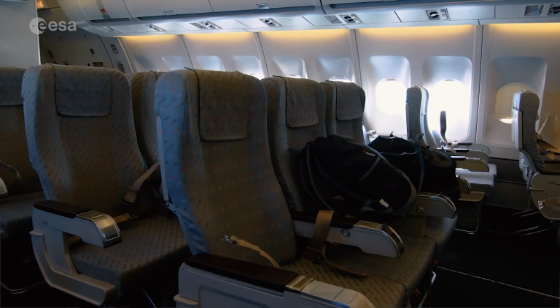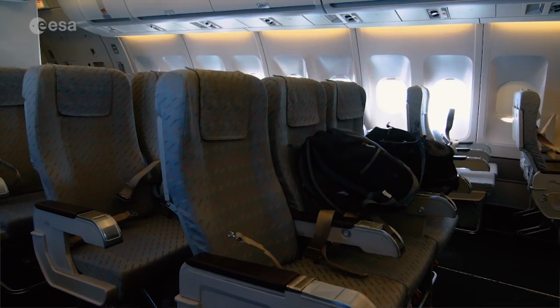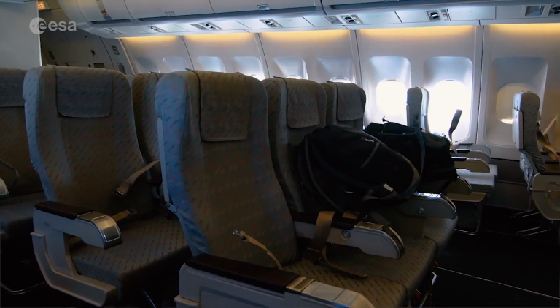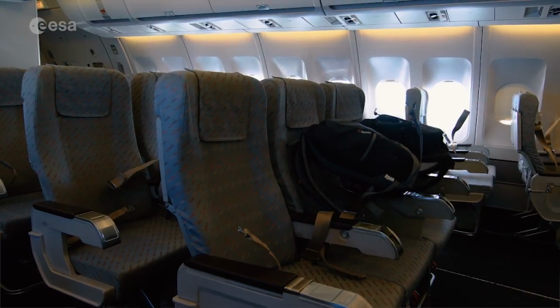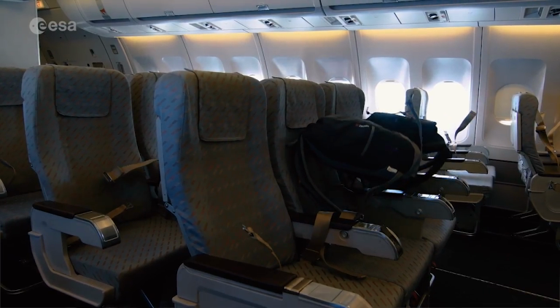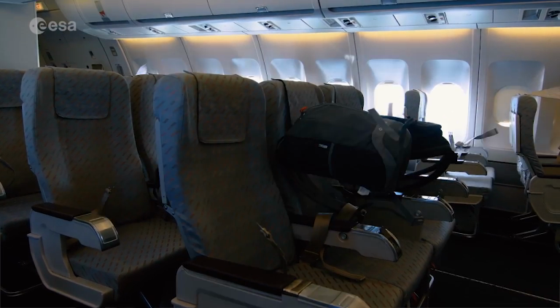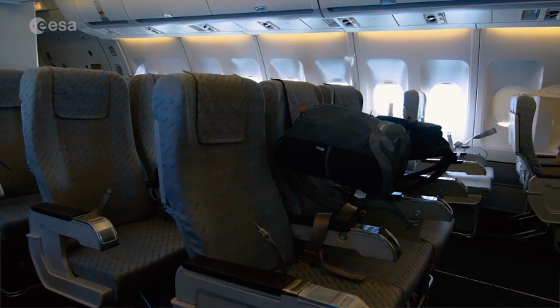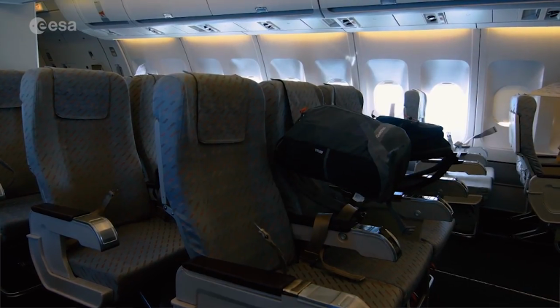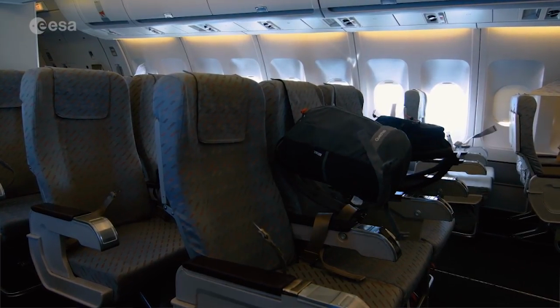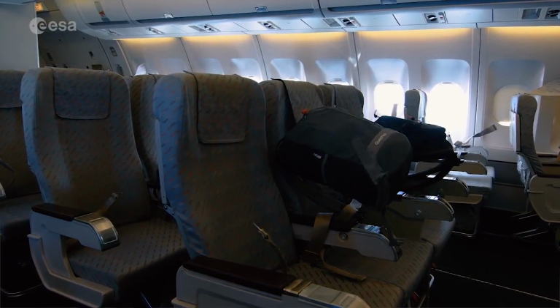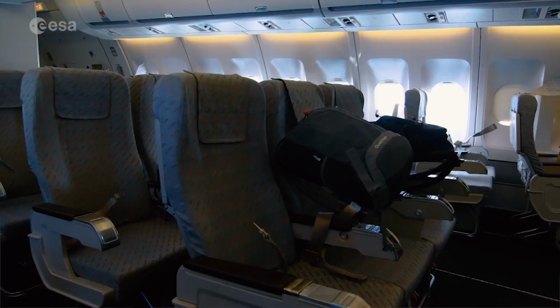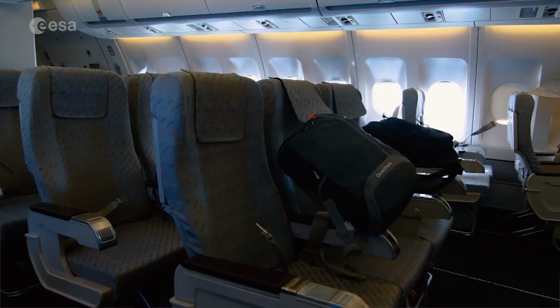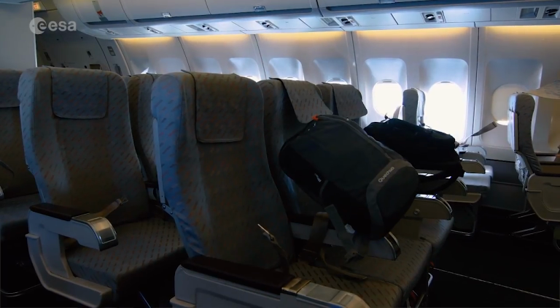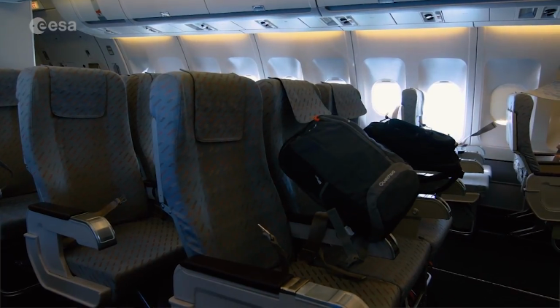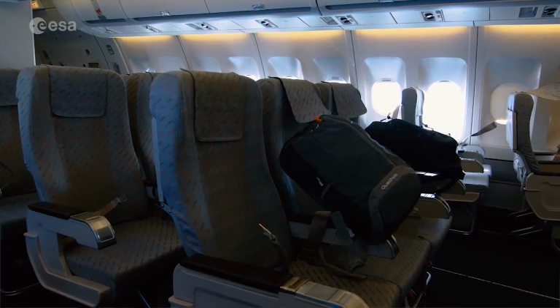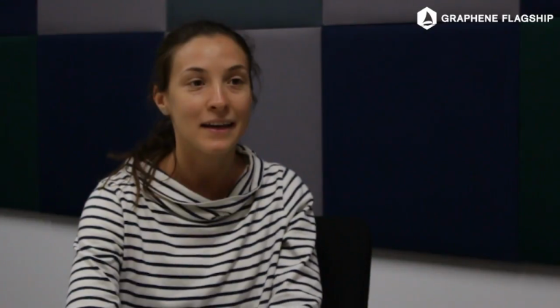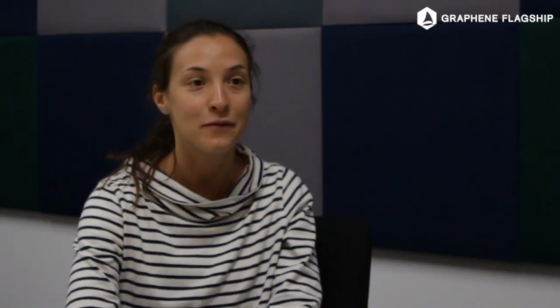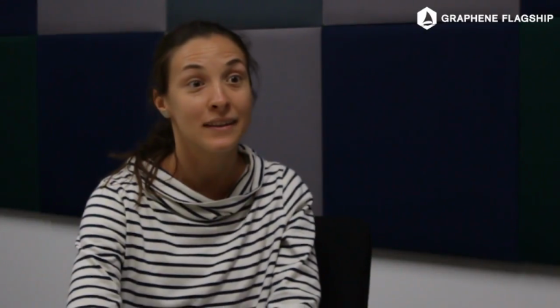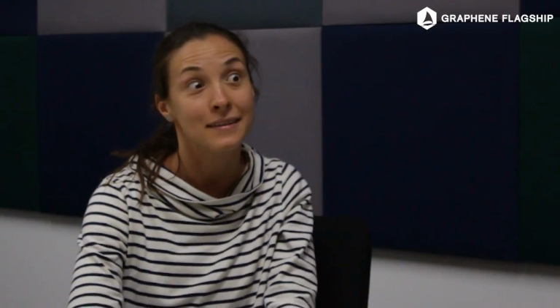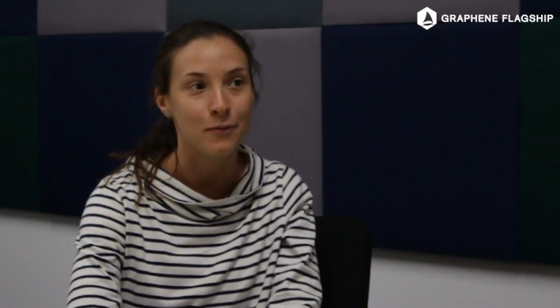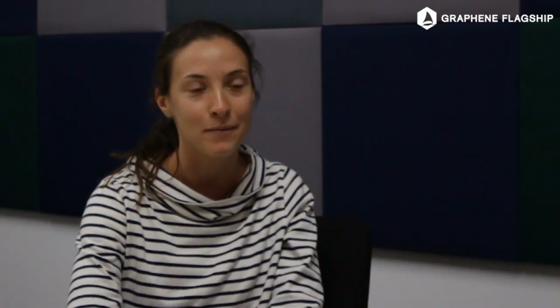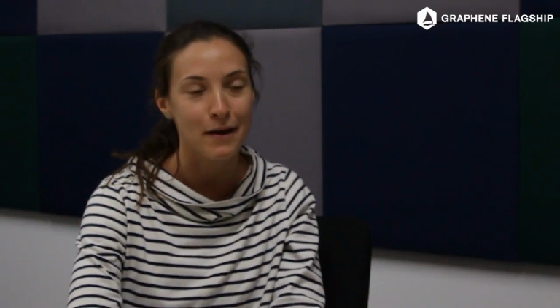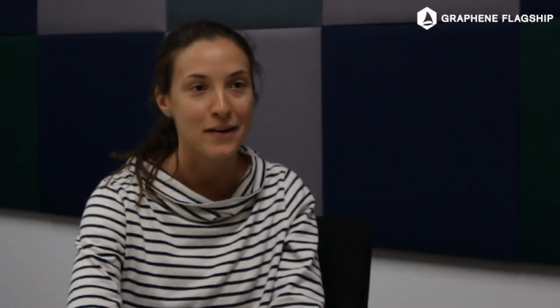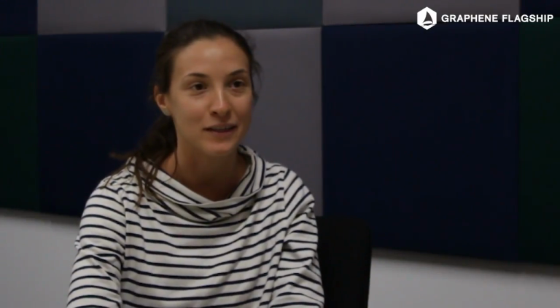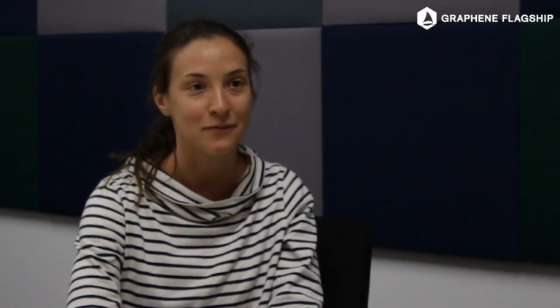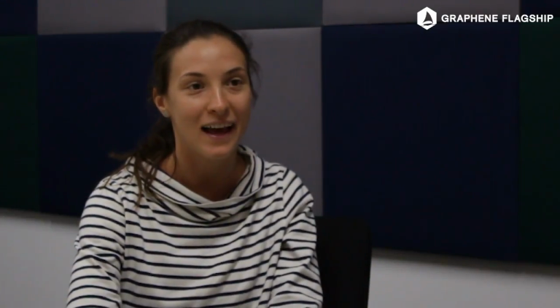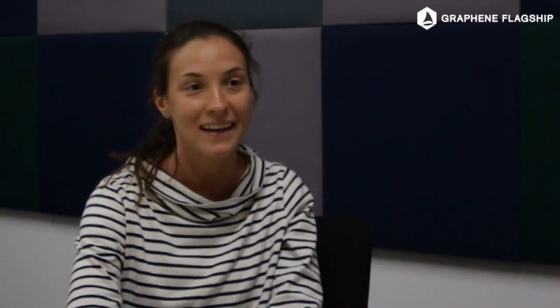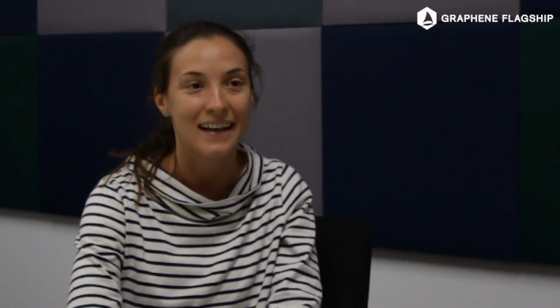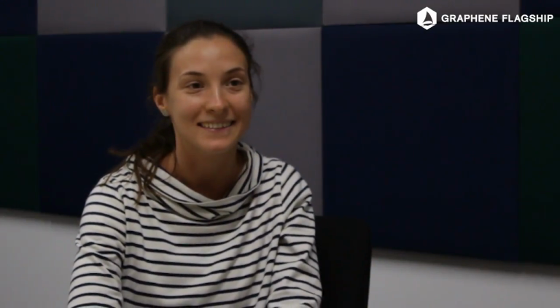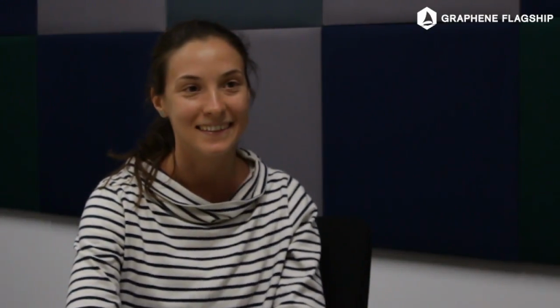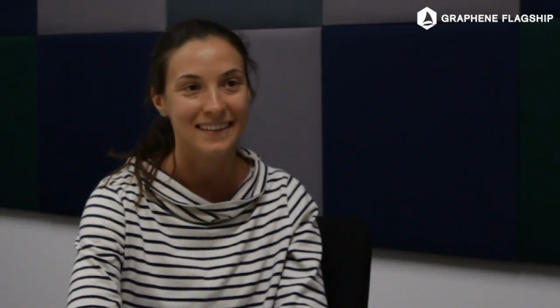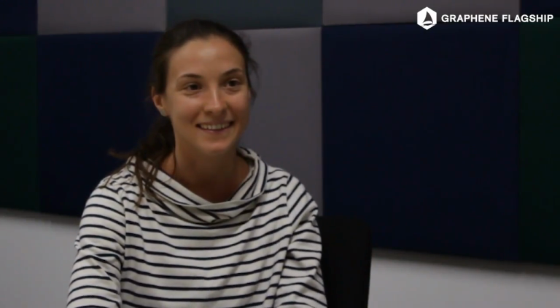I'm really excited because this will be my first flight.